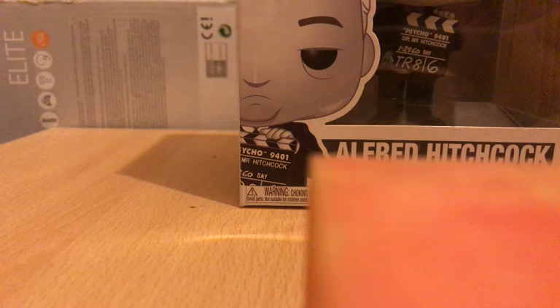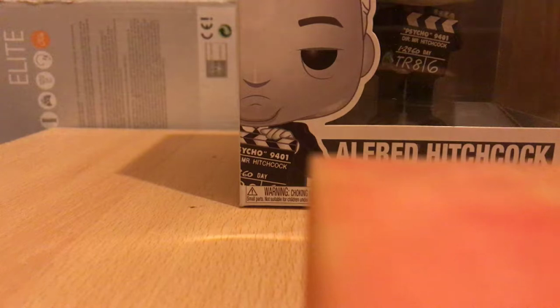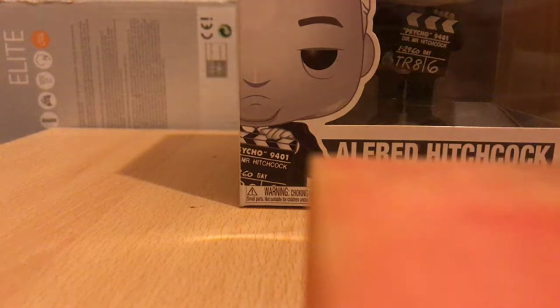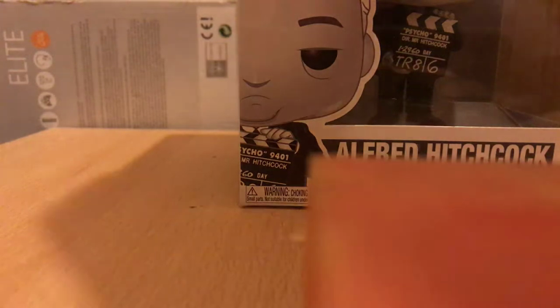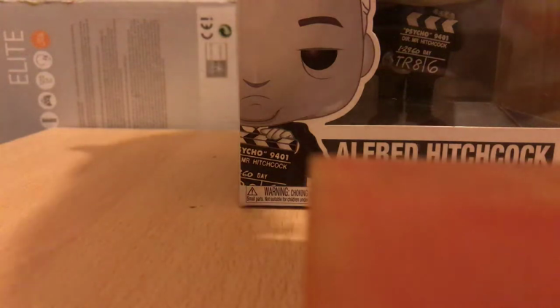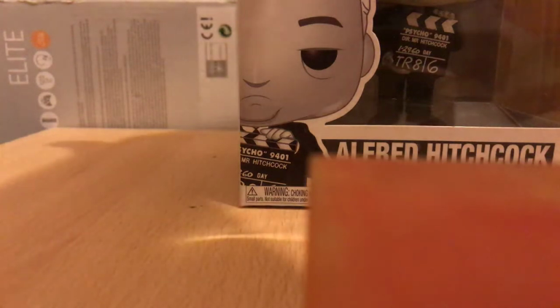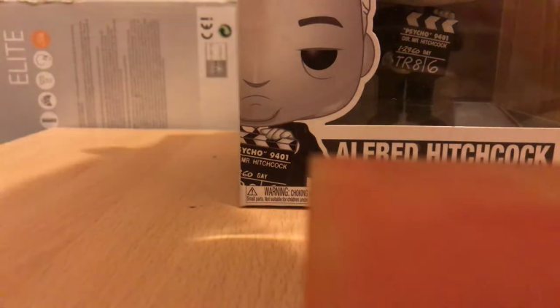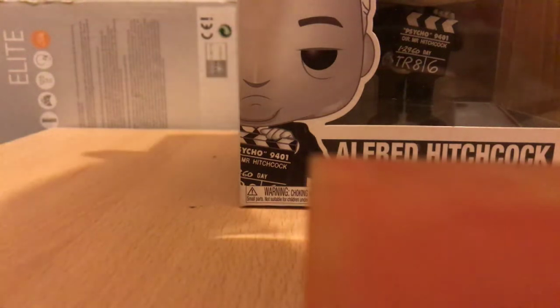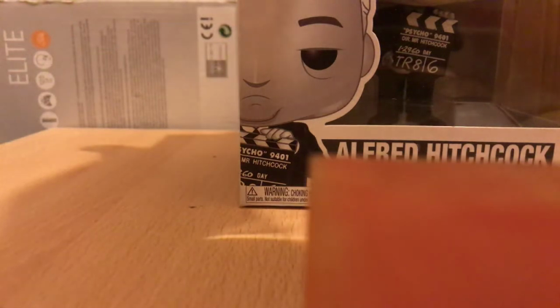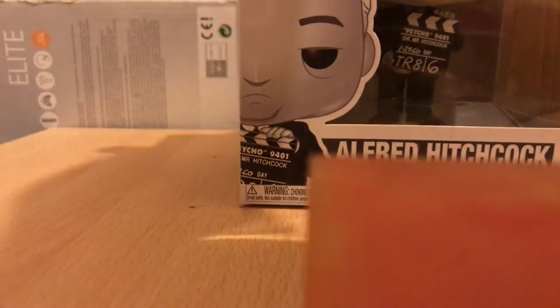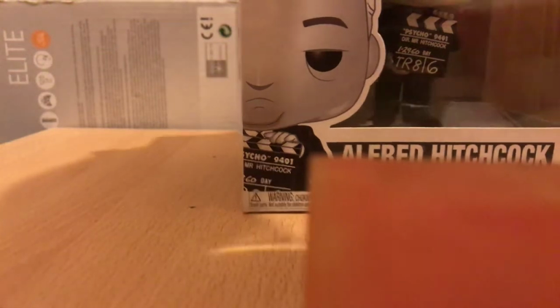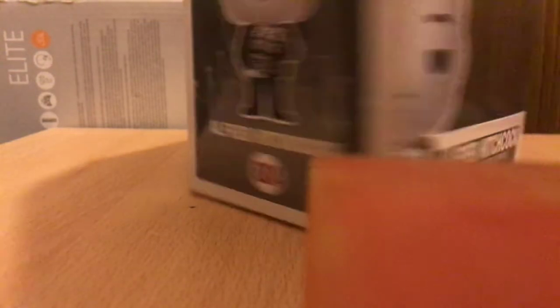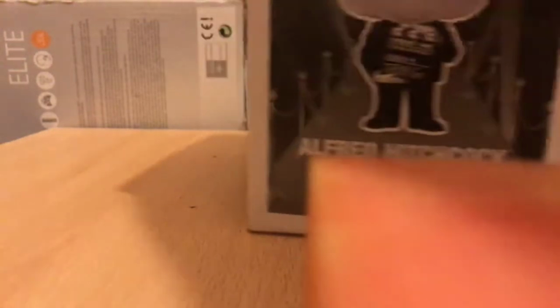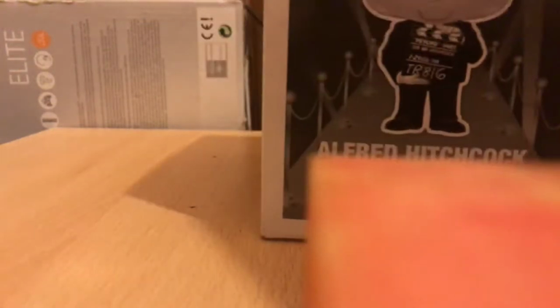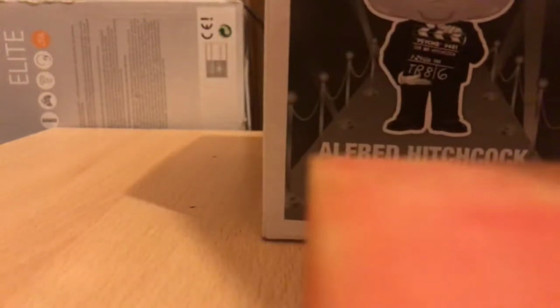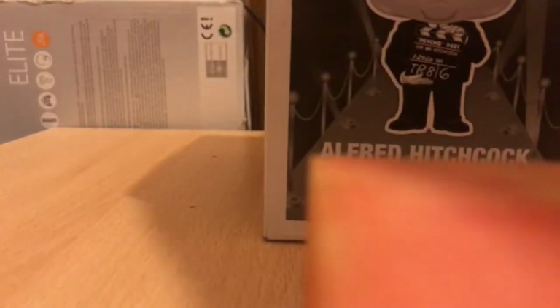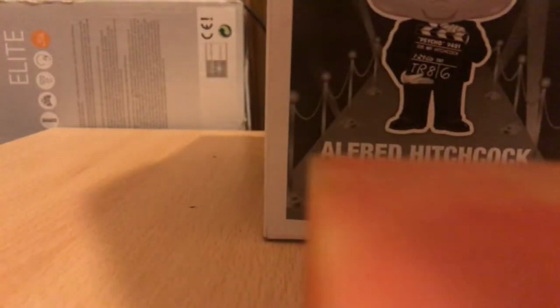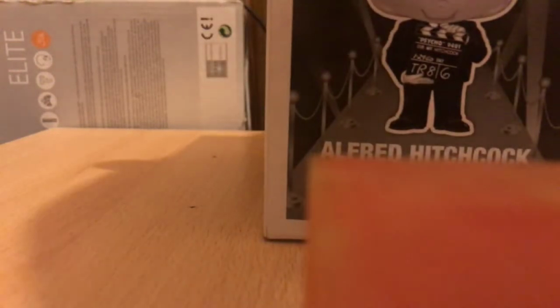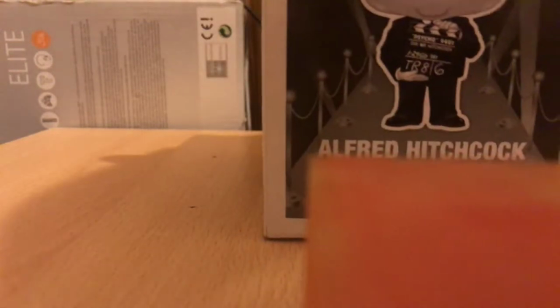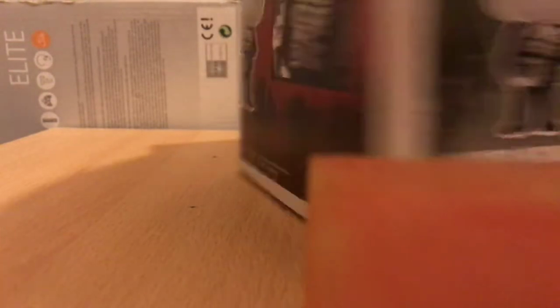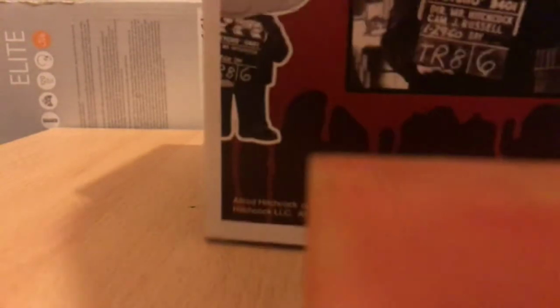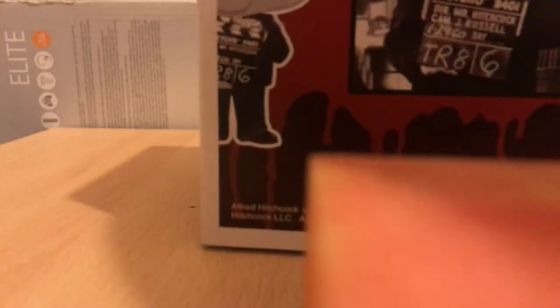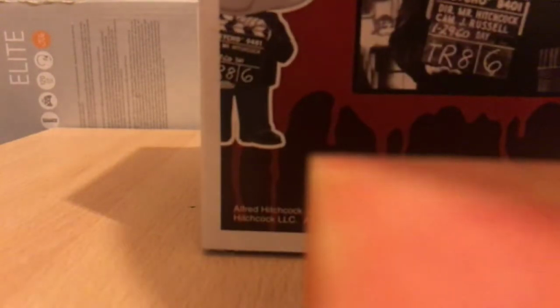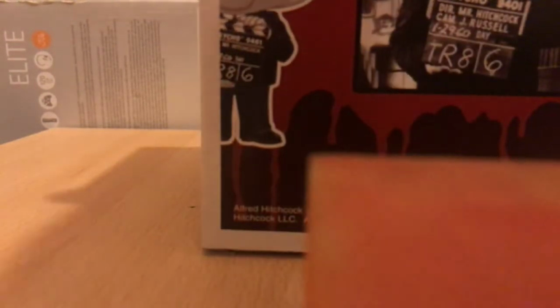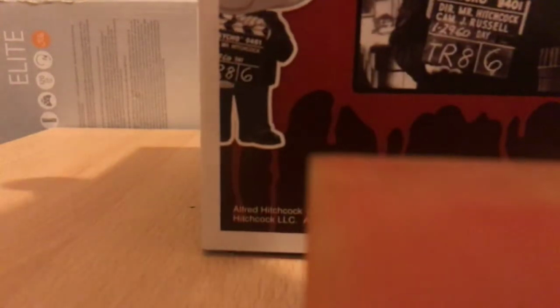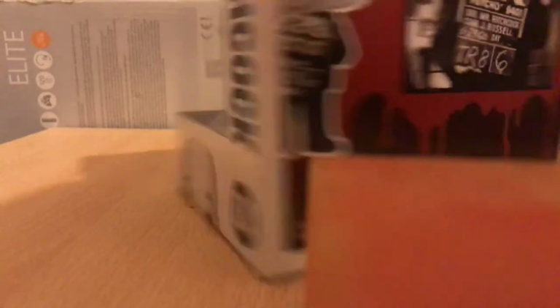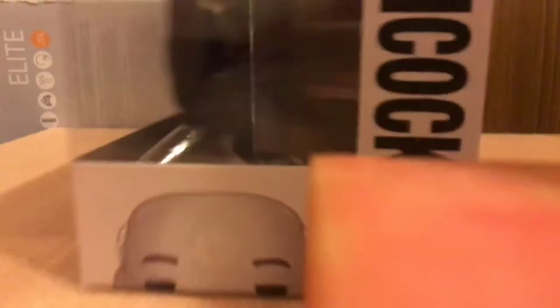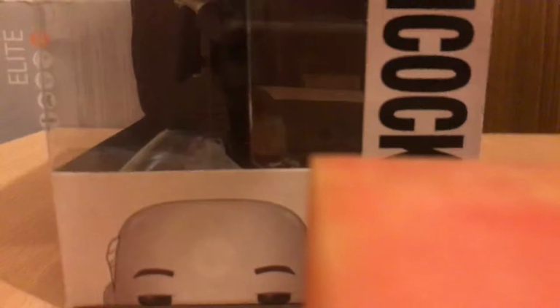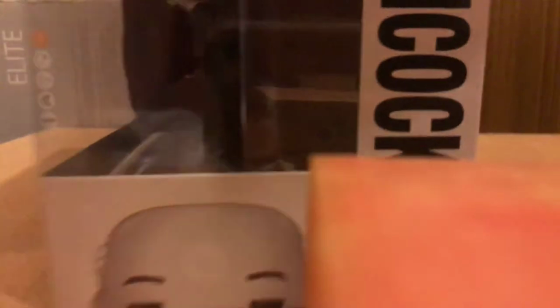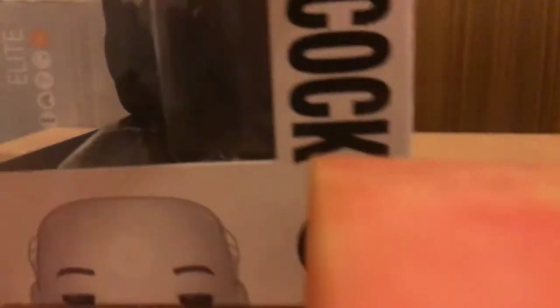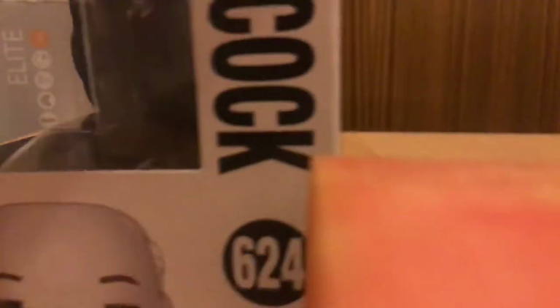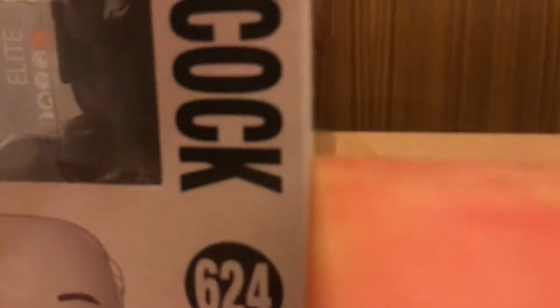Hey, this is Lewis Harbour and I'm here to review the Funko Pop Alfred Hitchcock.